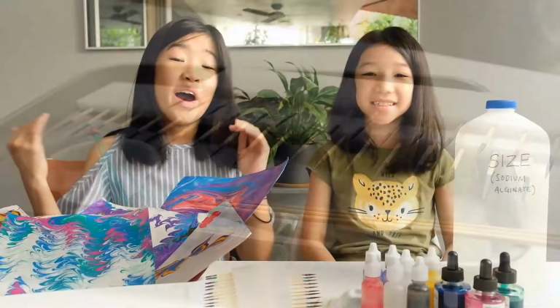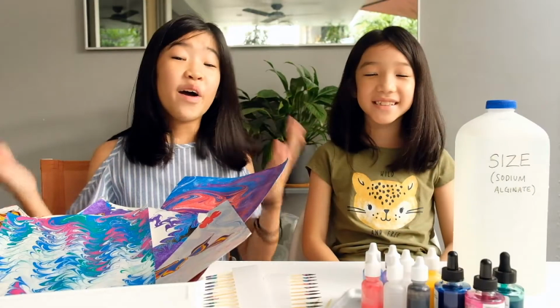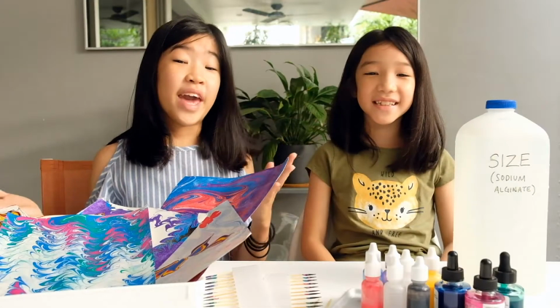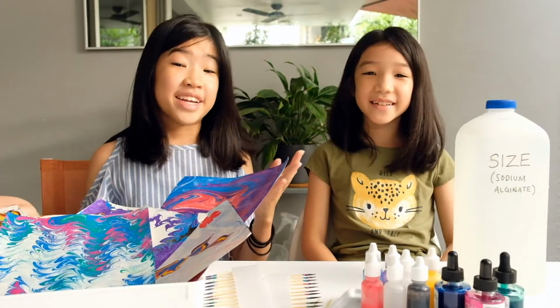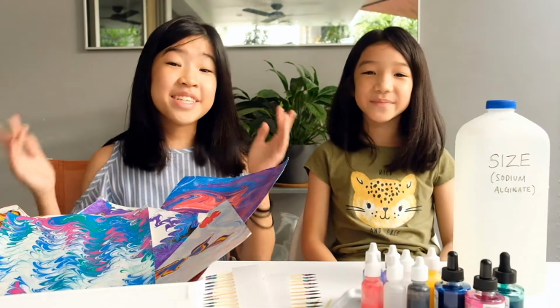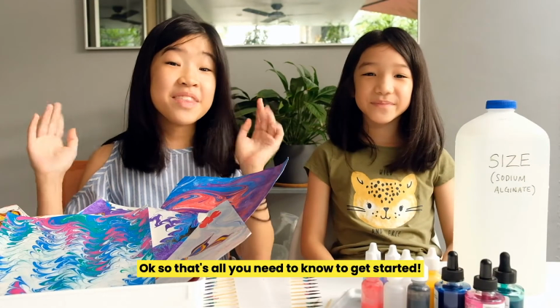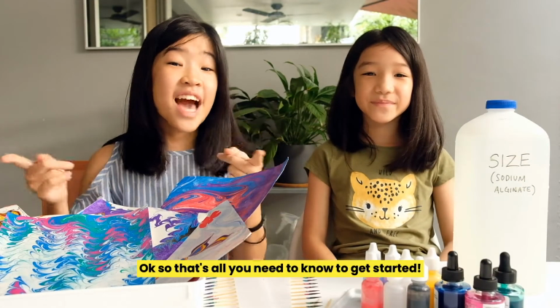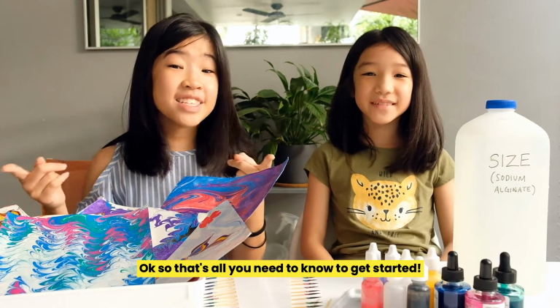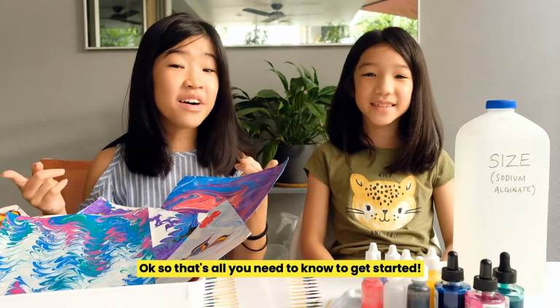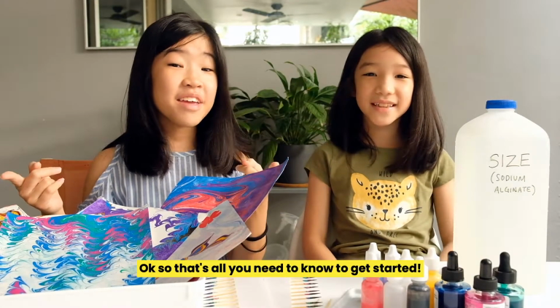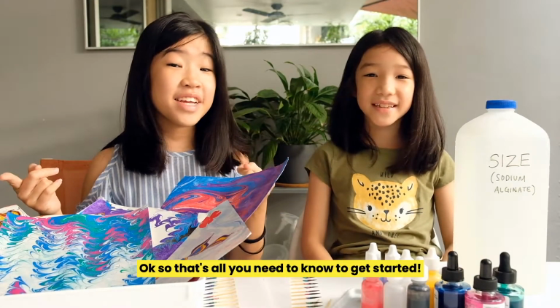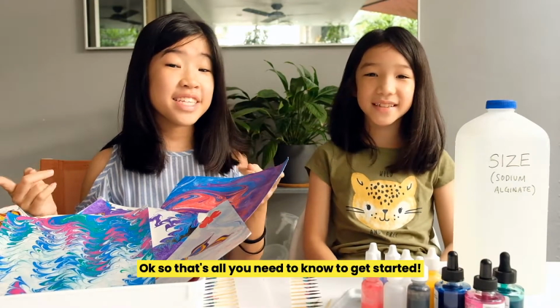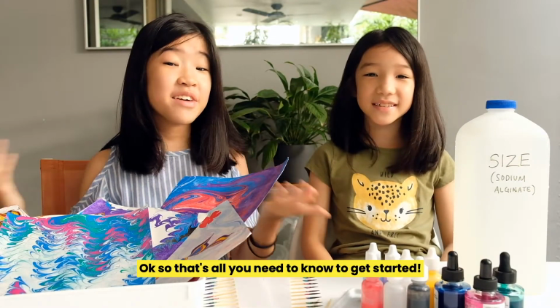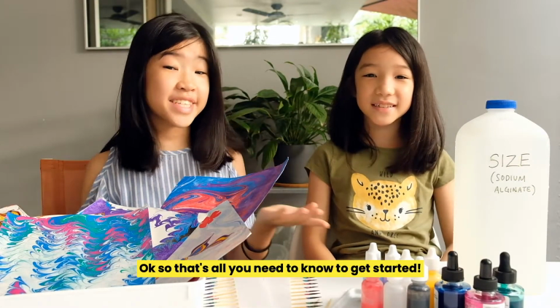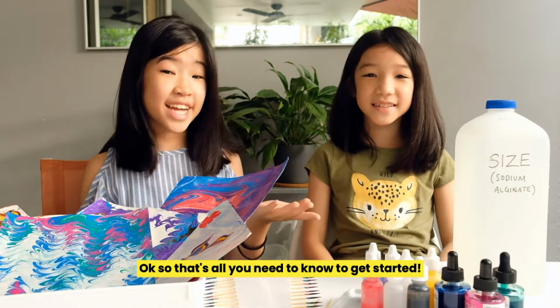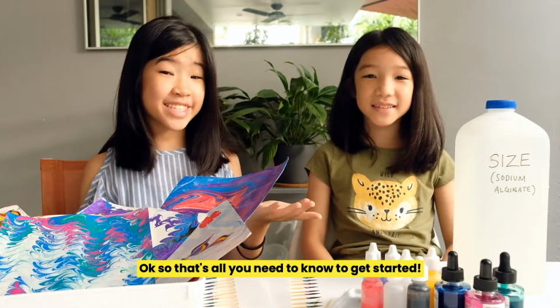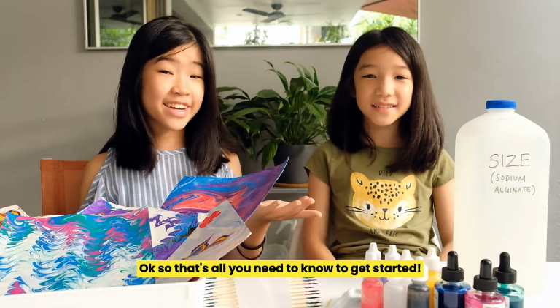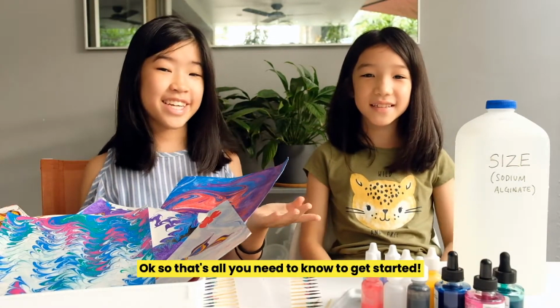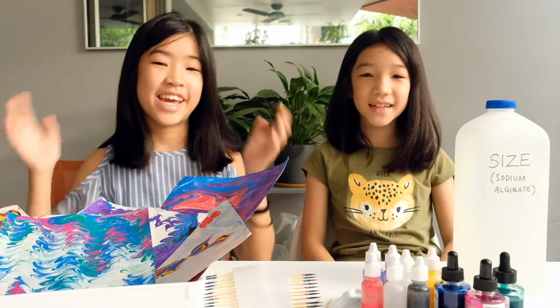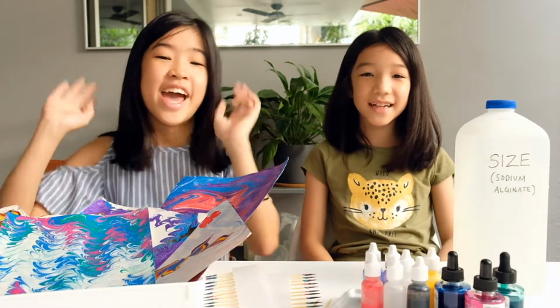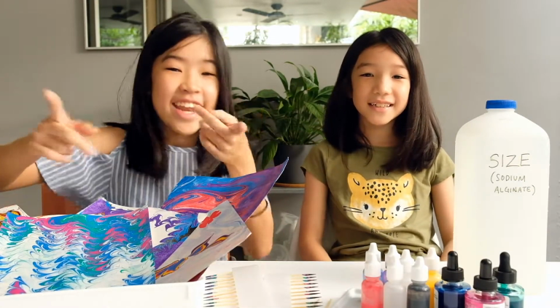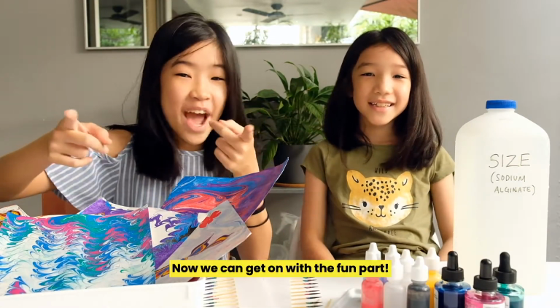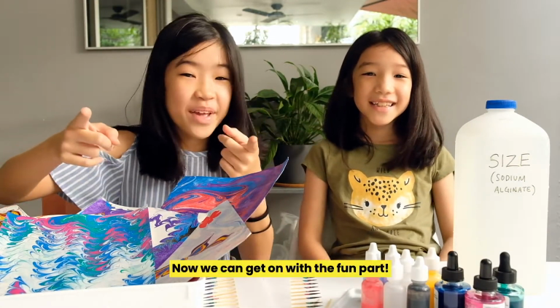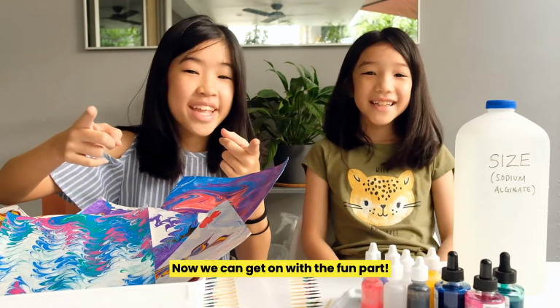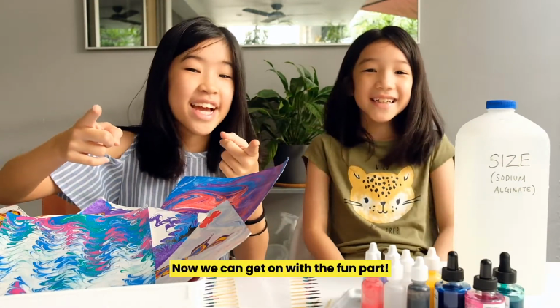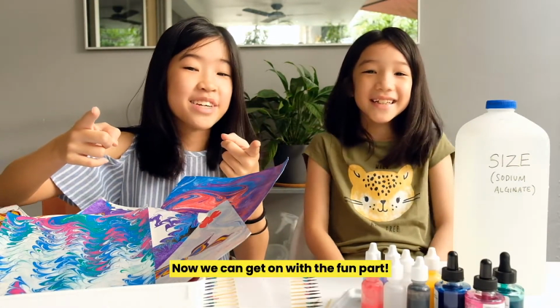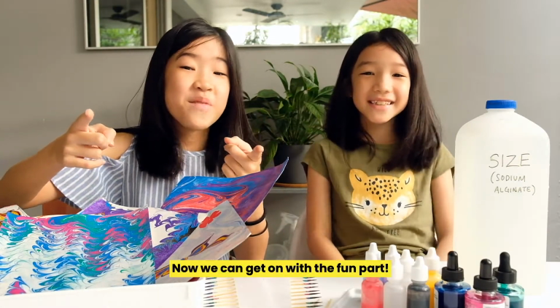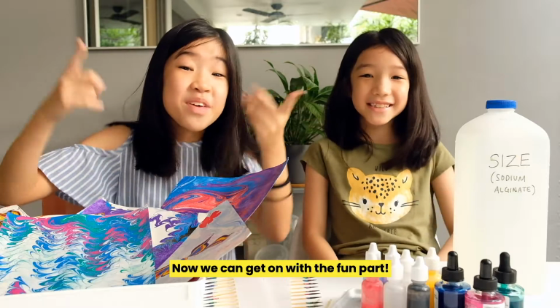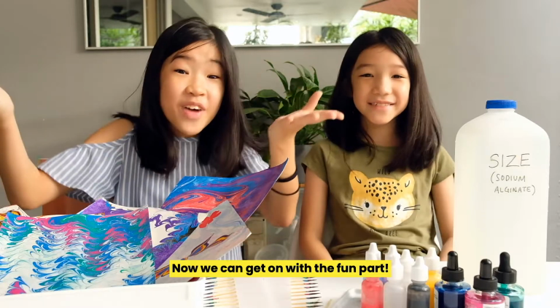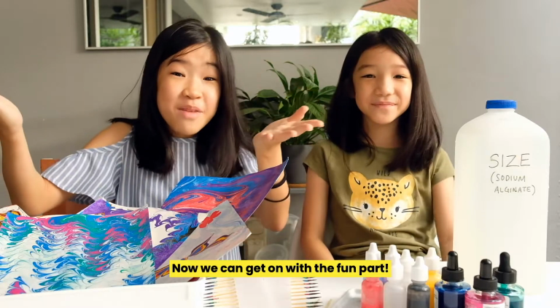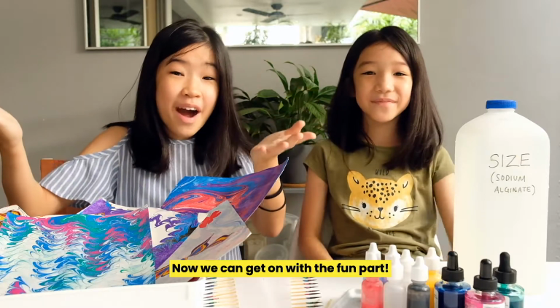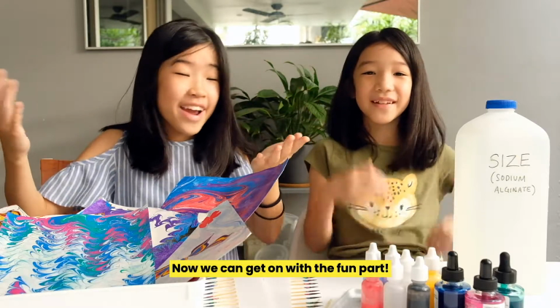Okay, so that's all you need to know to get started. Now we can get on with the fun part!